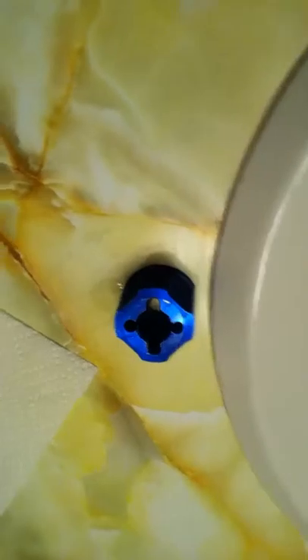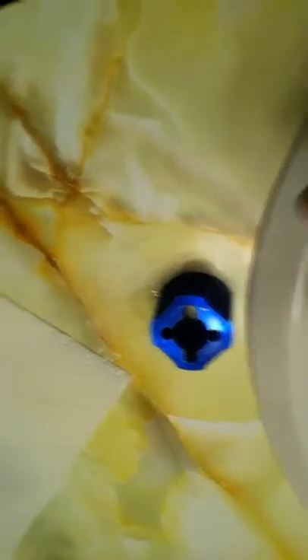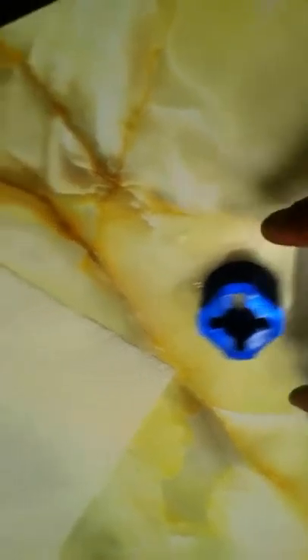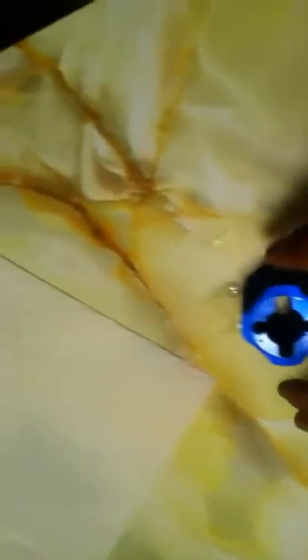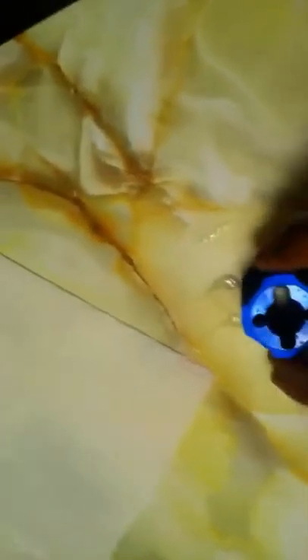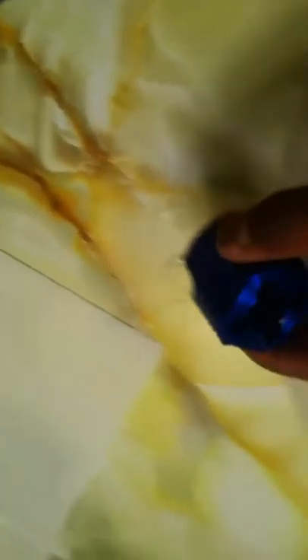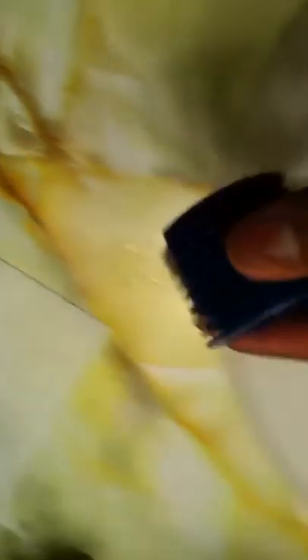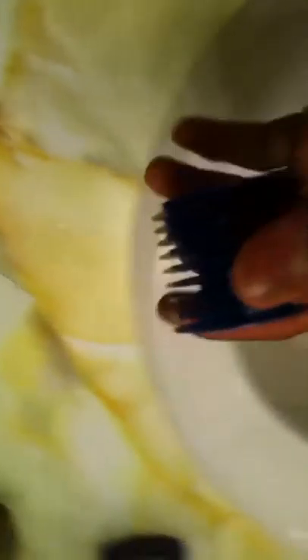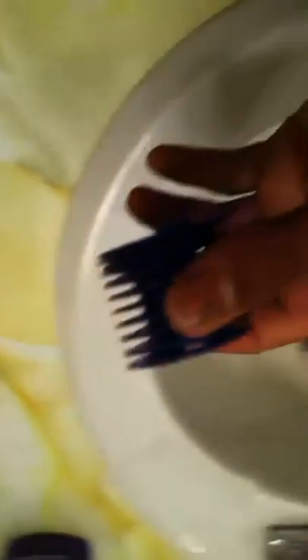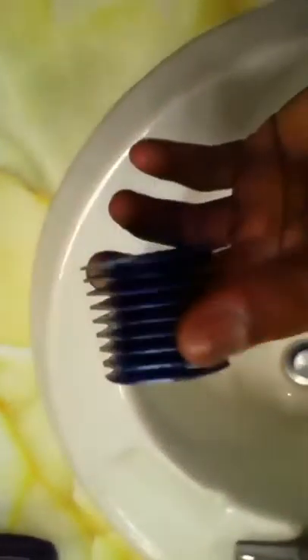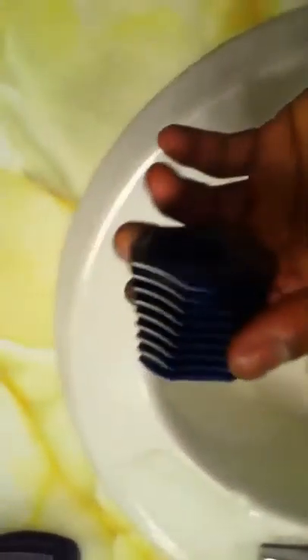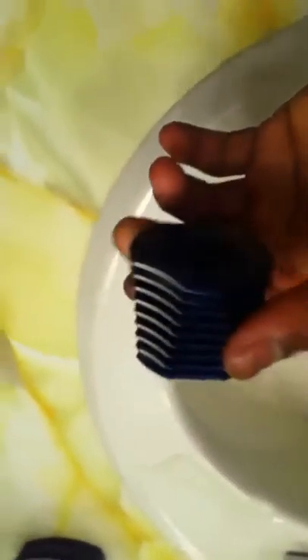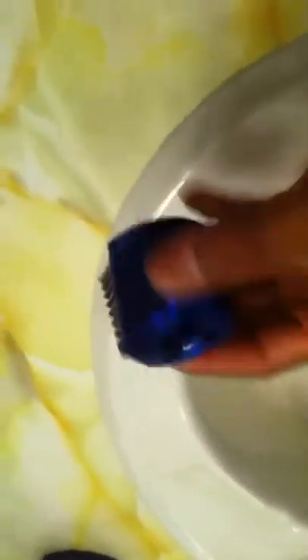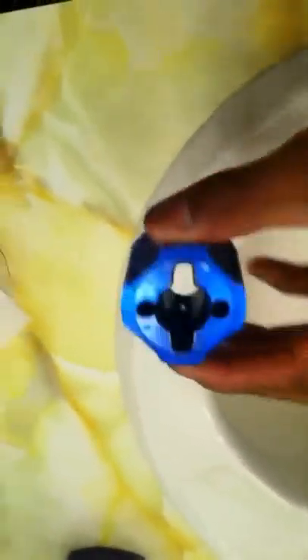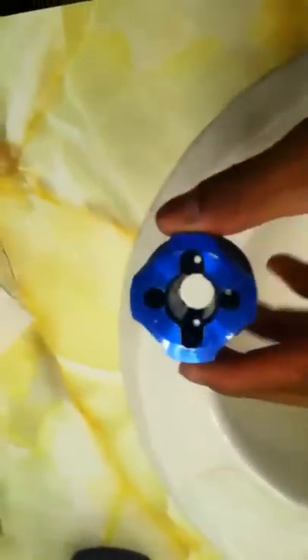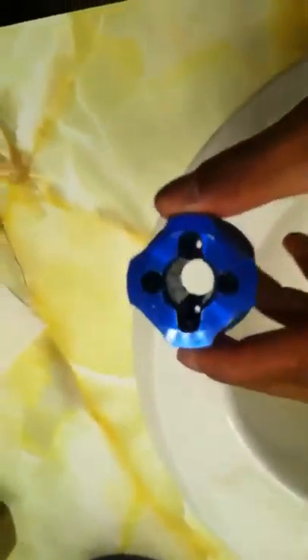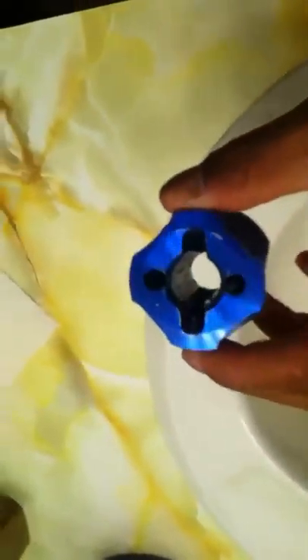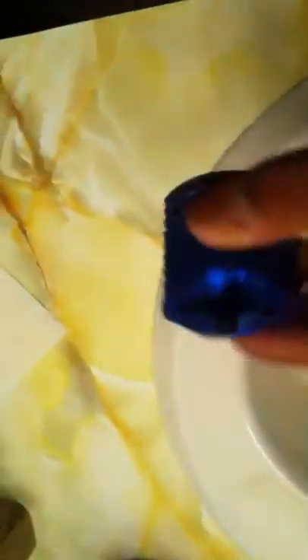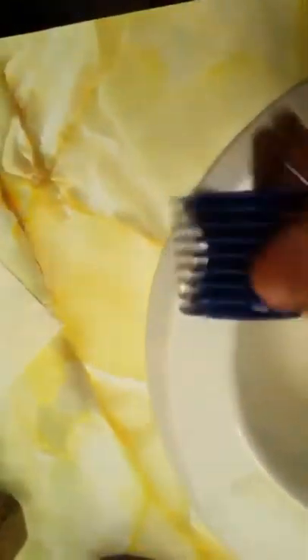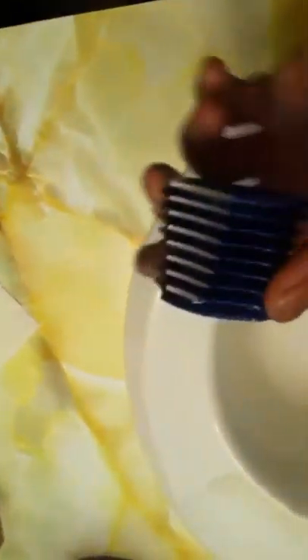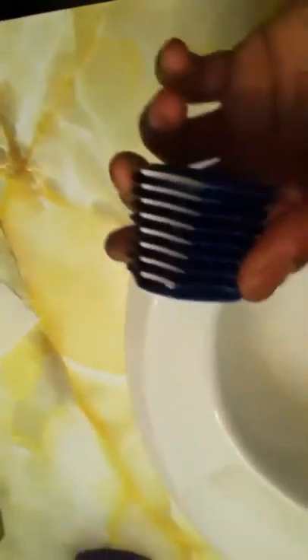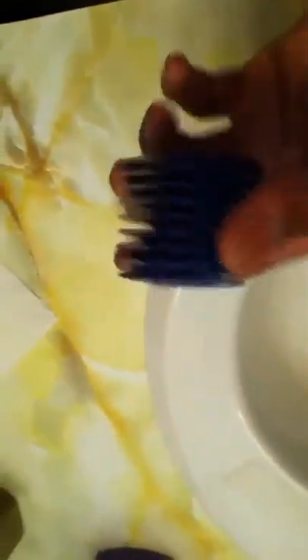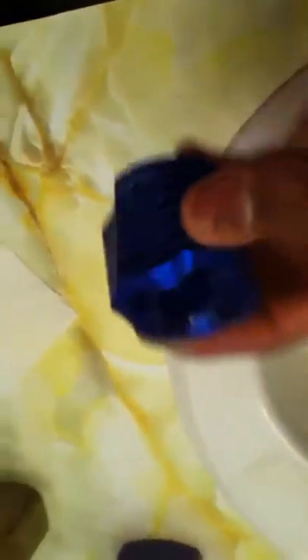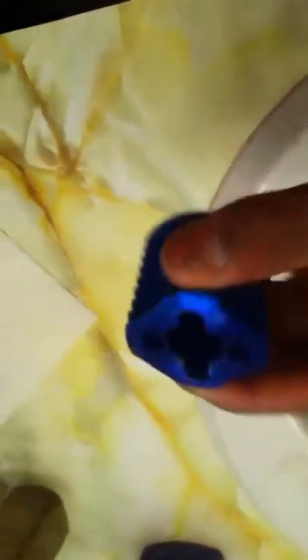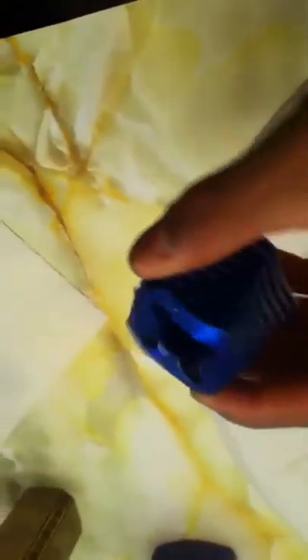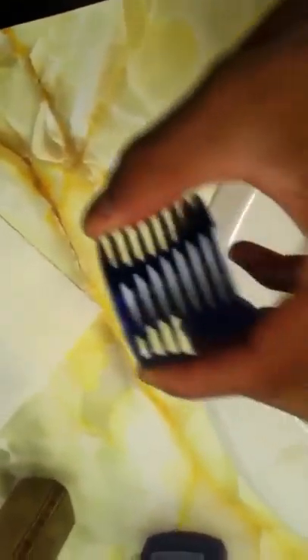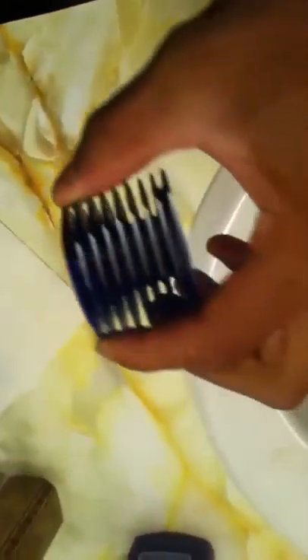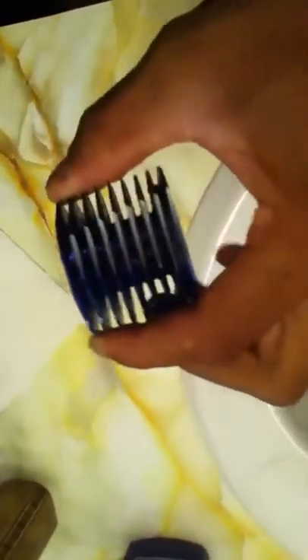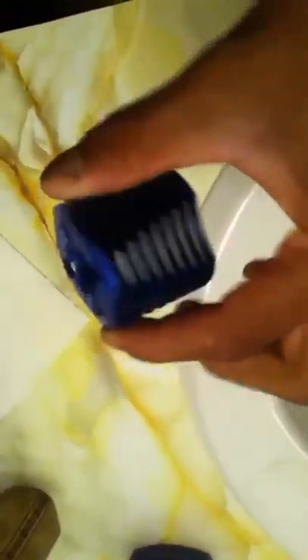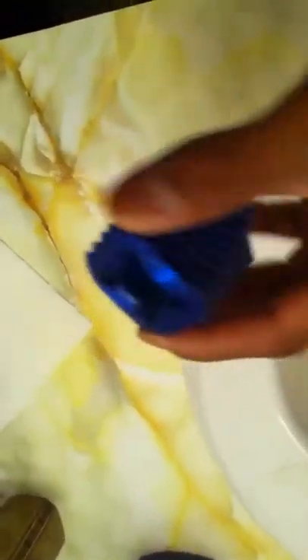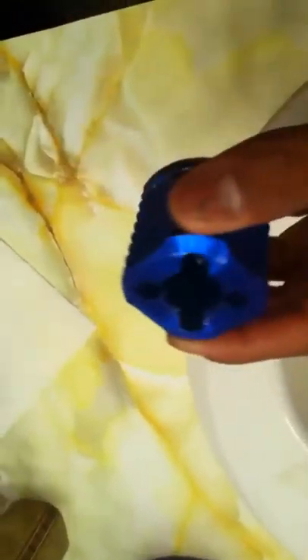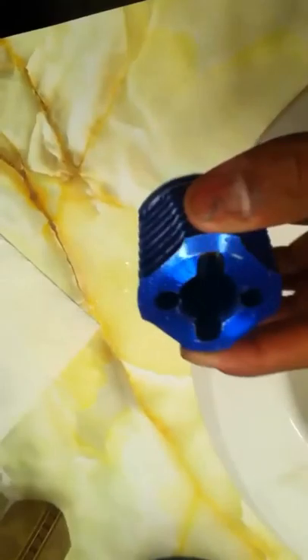Clean your heat sink on any RC car. This is the Volcano S30 heat sink here.